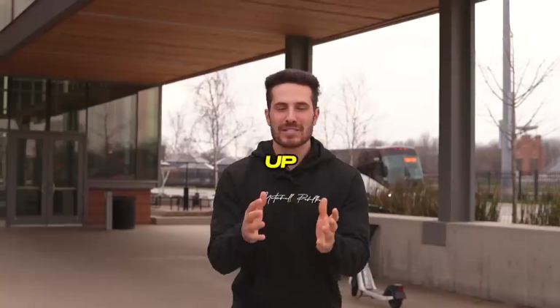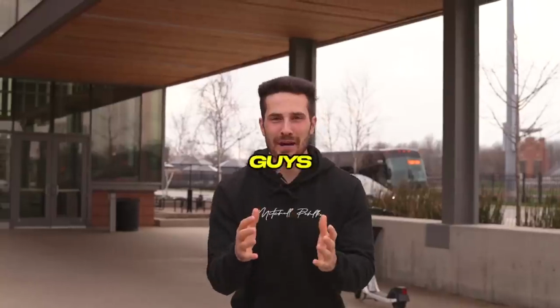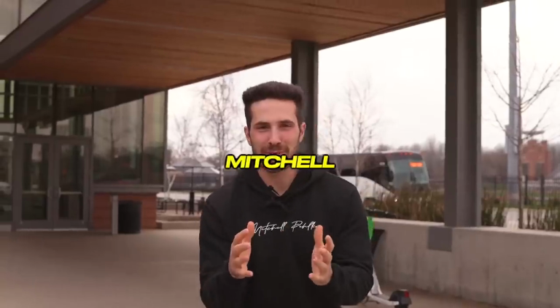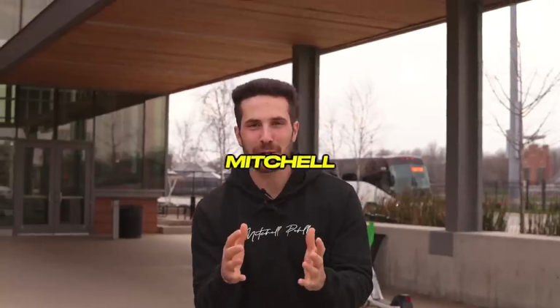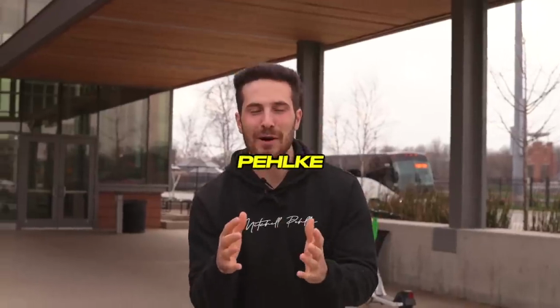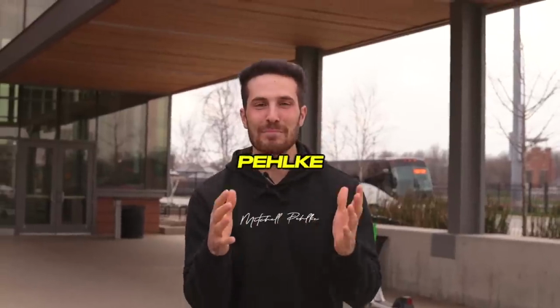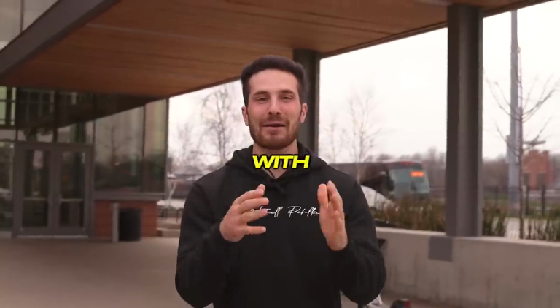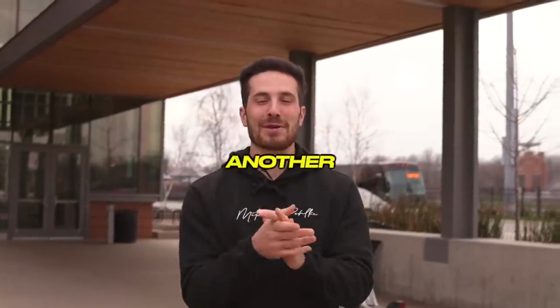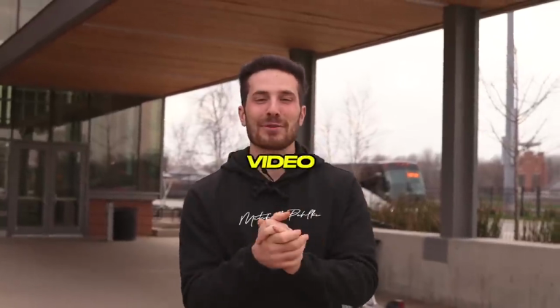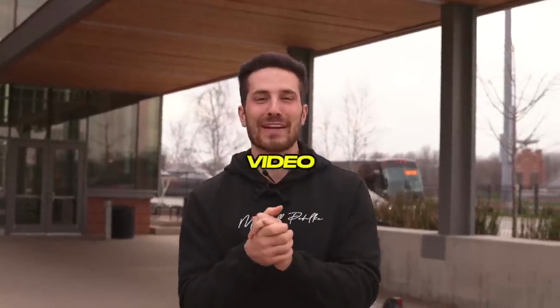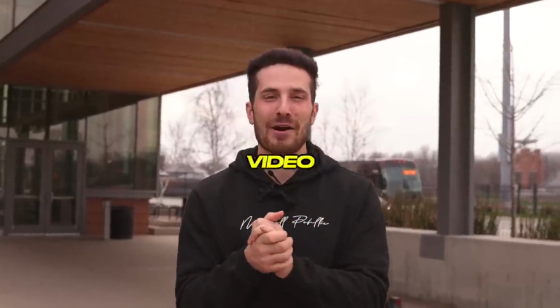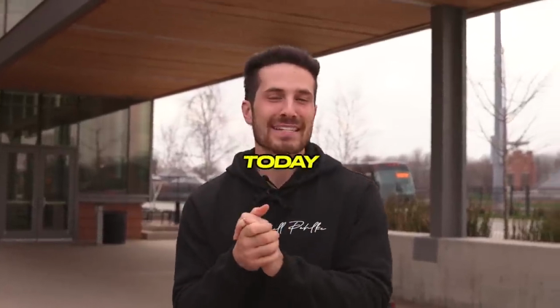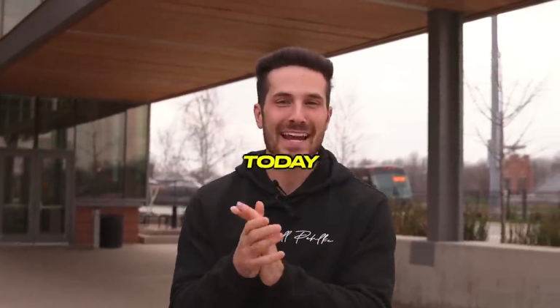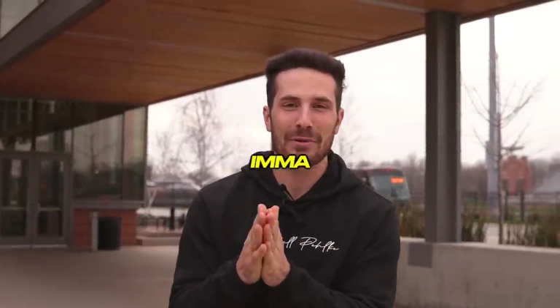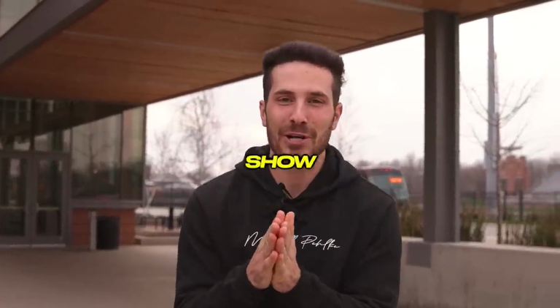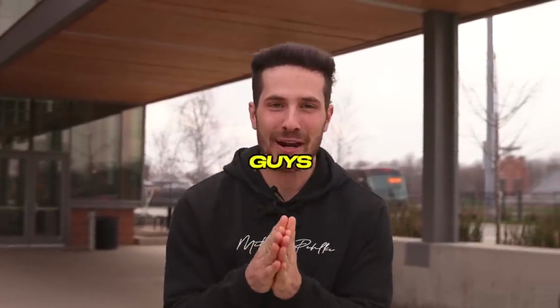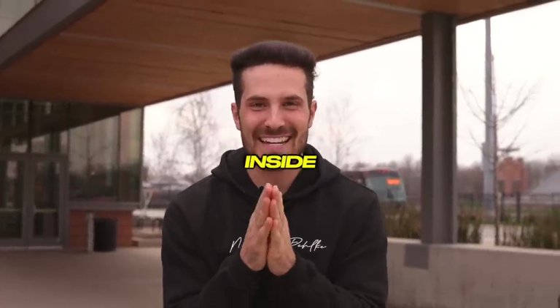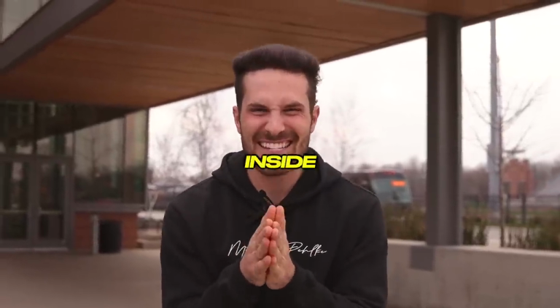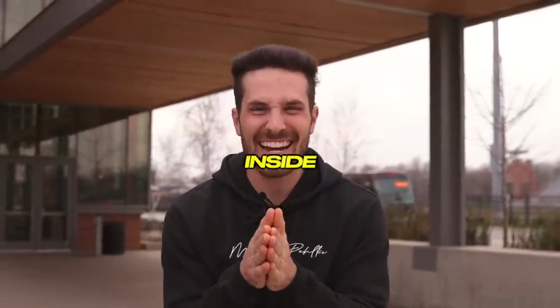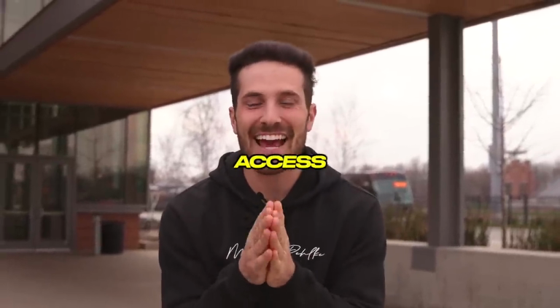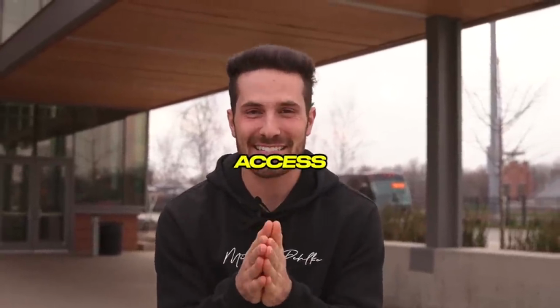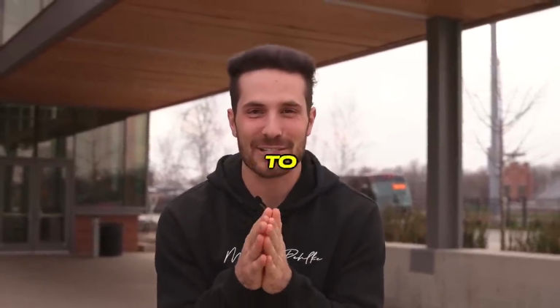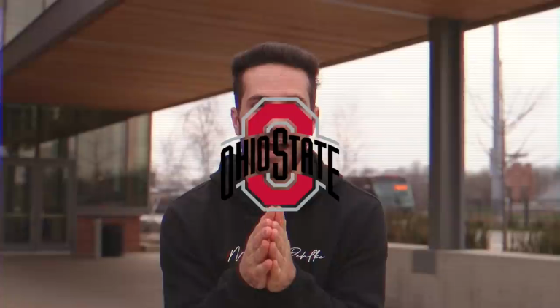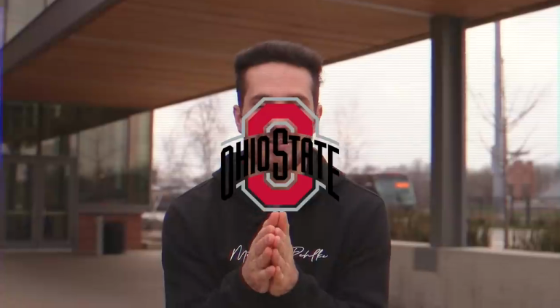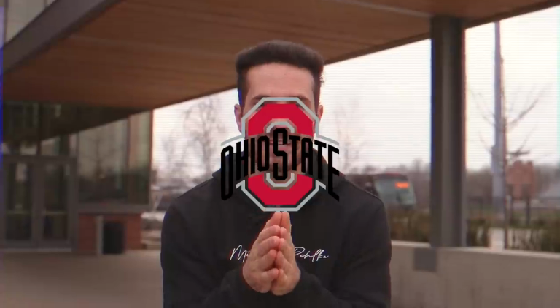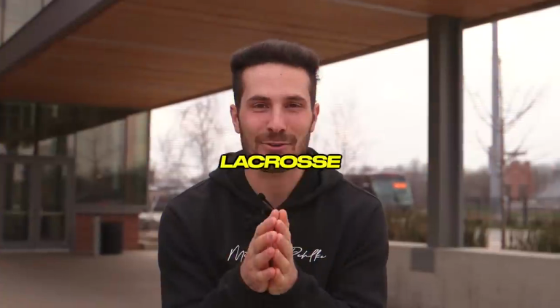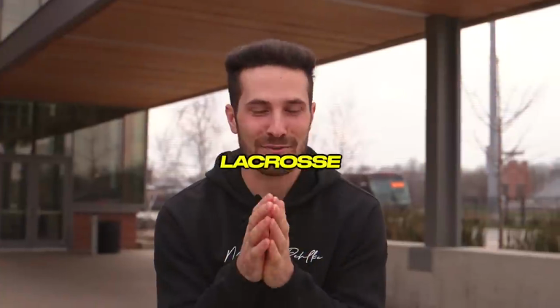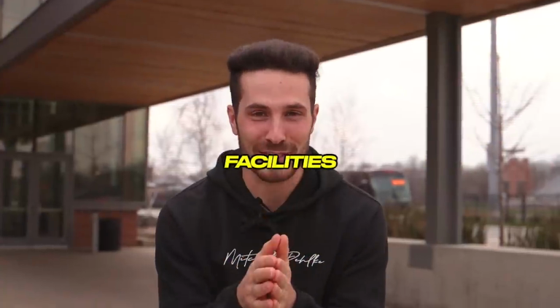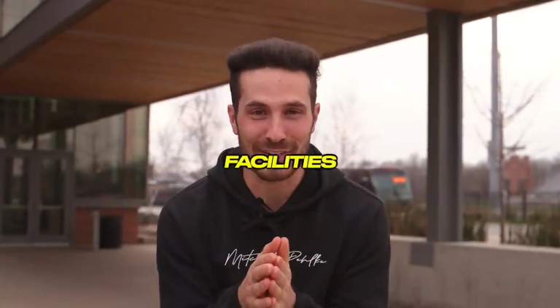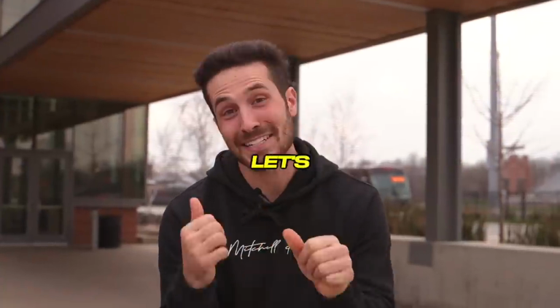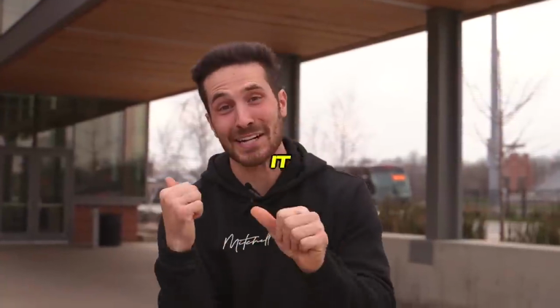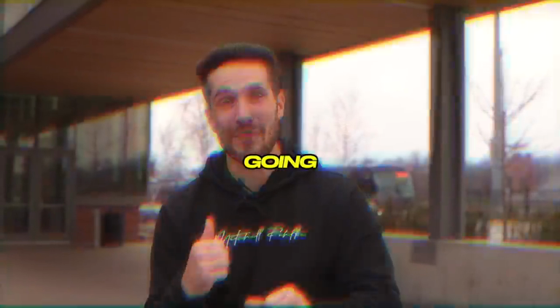What's up guys? Mitchell Pelkey back with another video and today I'm going to show you guys inside access to Ohio State lacrosse facilities. Let's get it going.